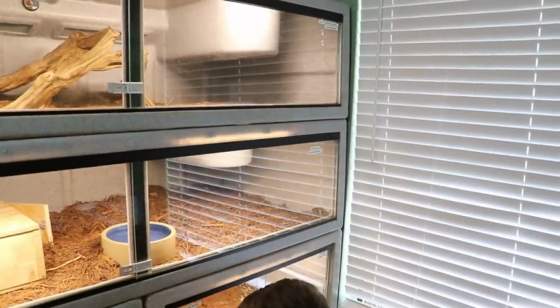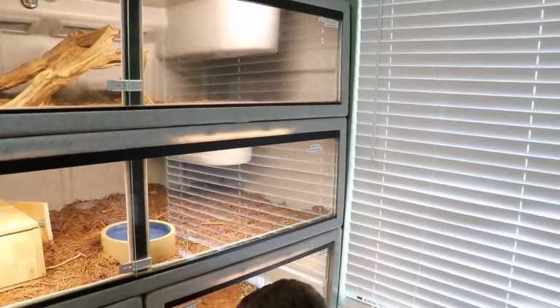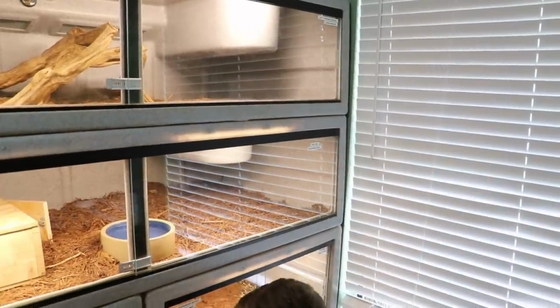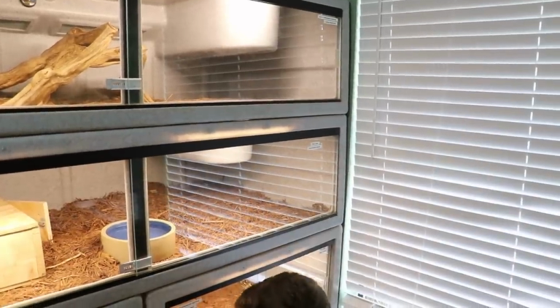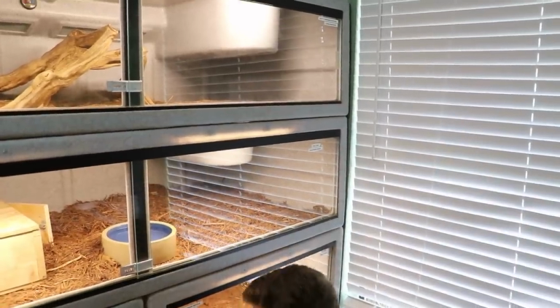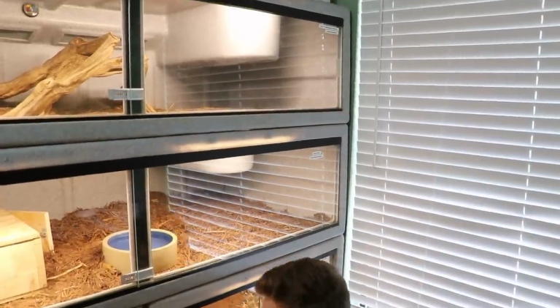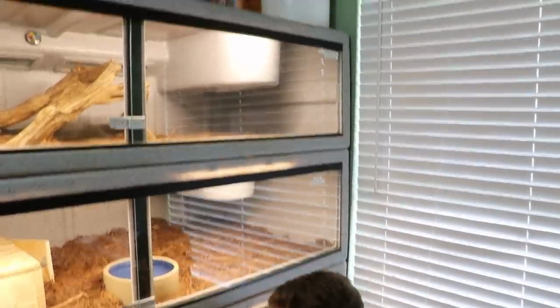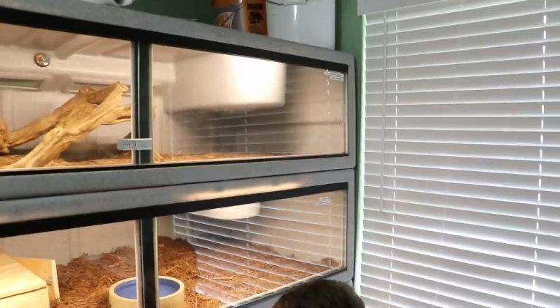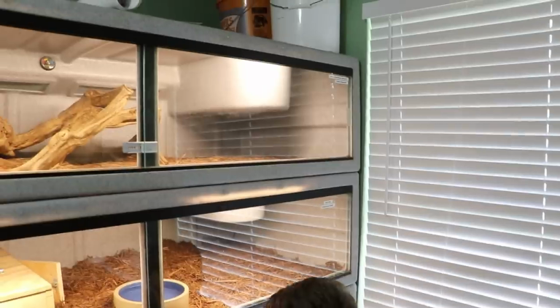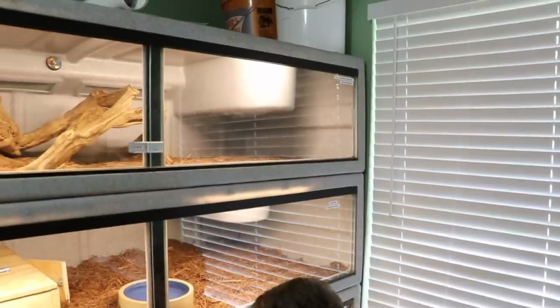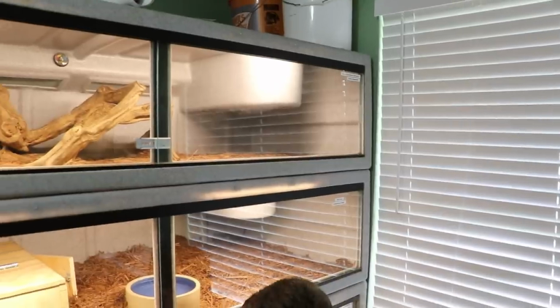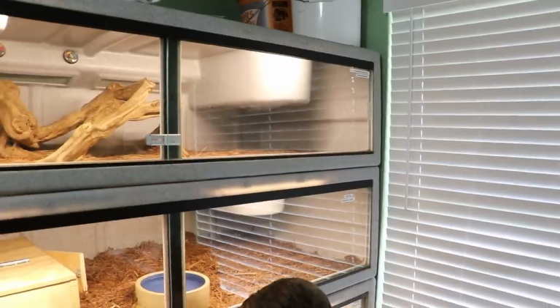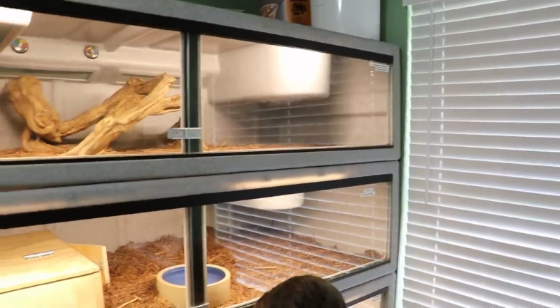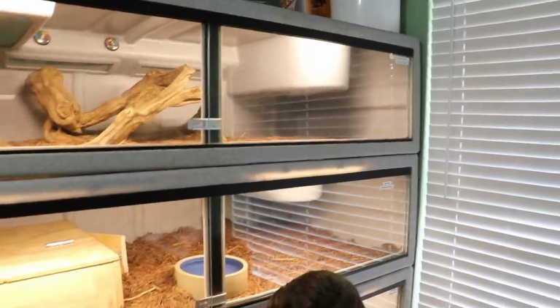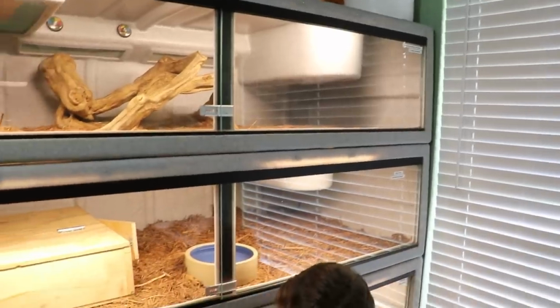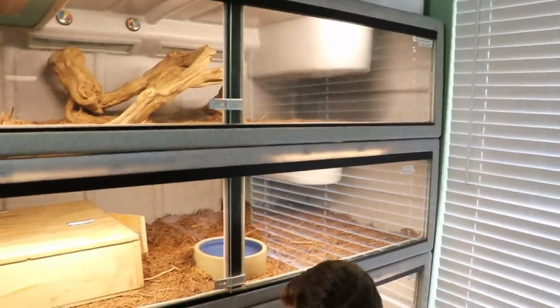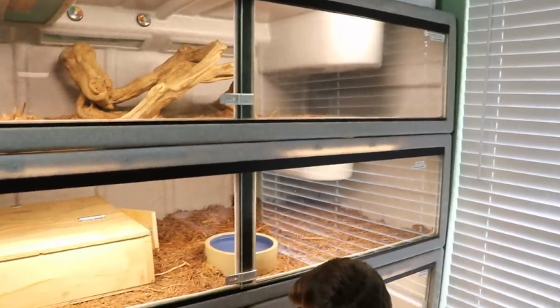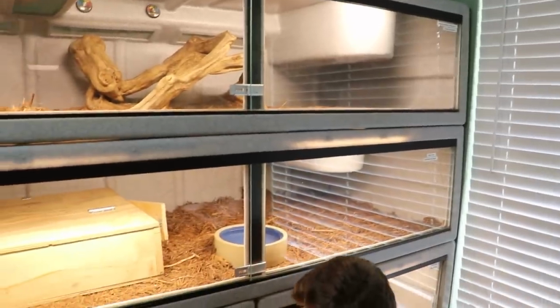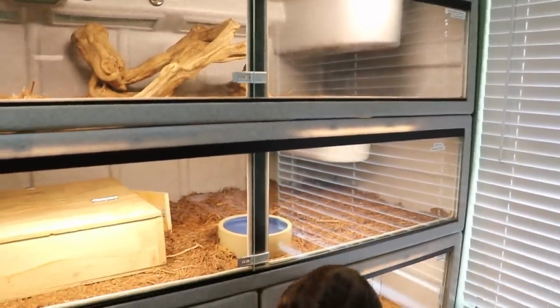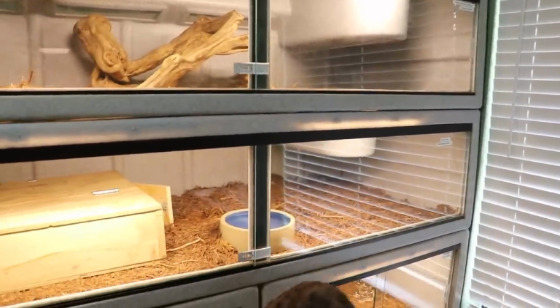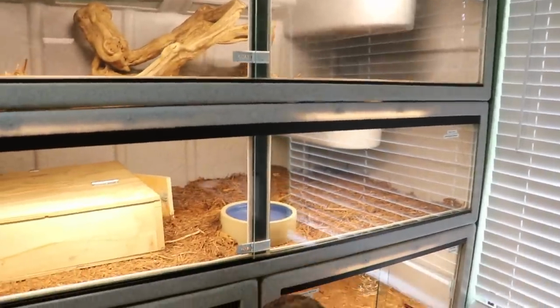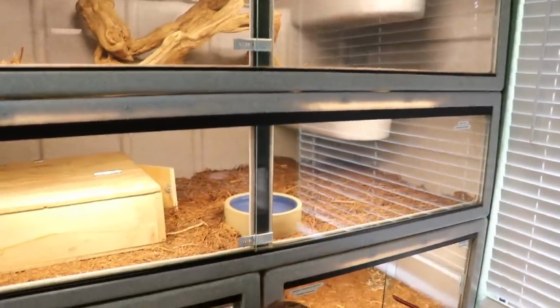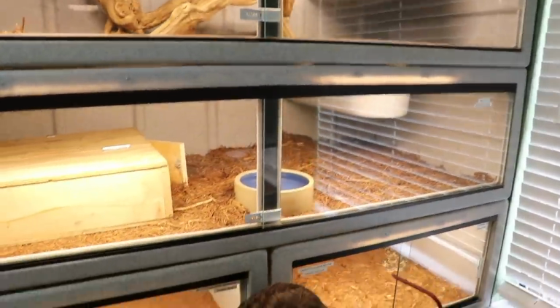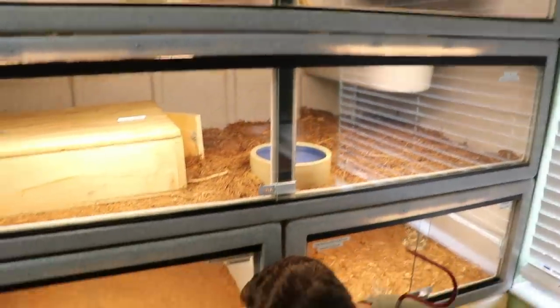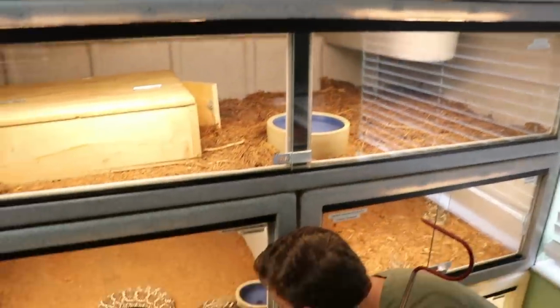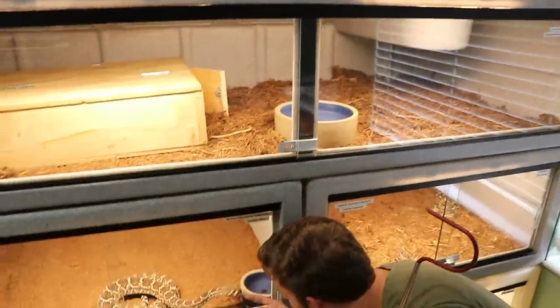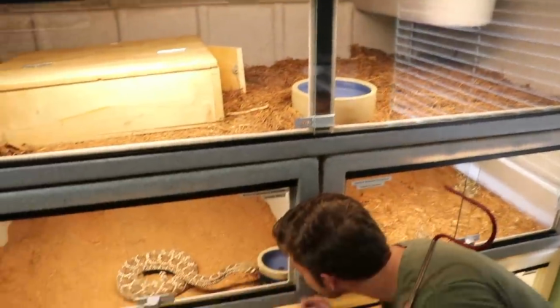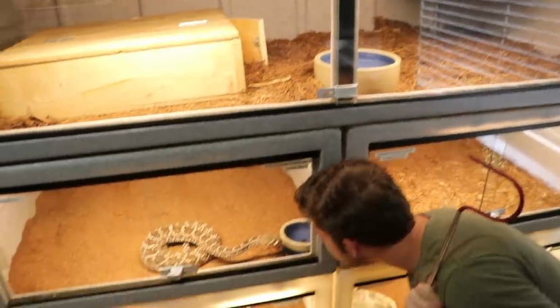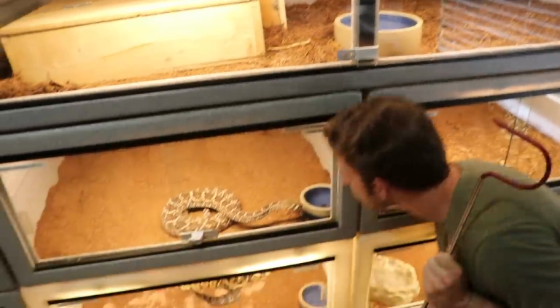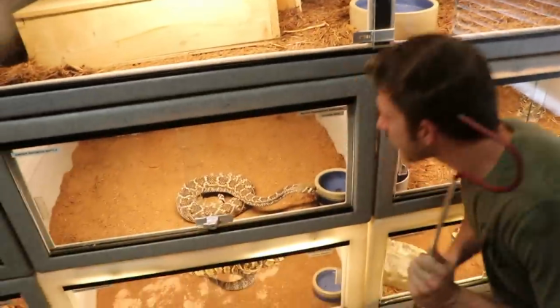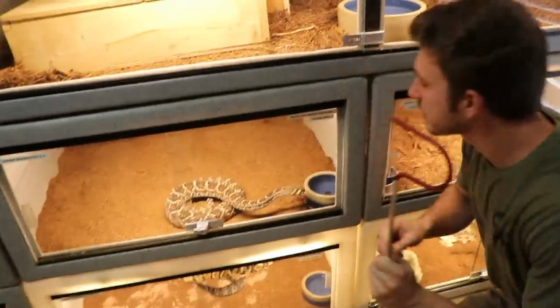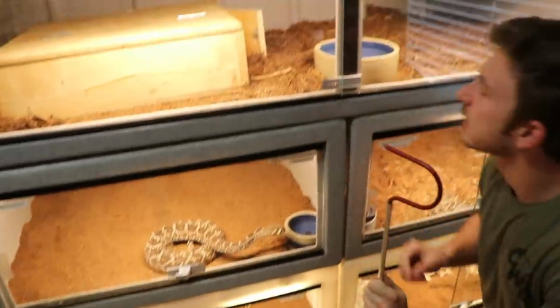Hey, Western. Why are you always ready to eat? You're such a curious little rattlesnake.